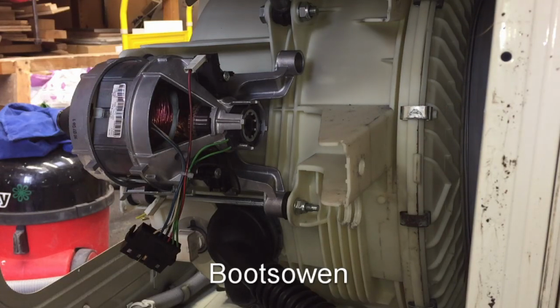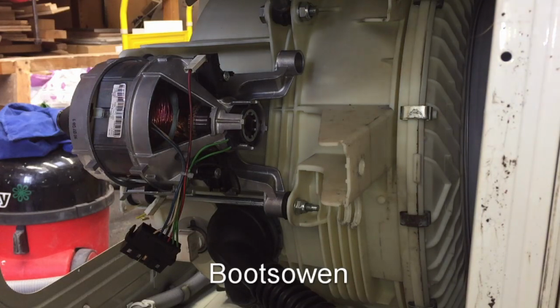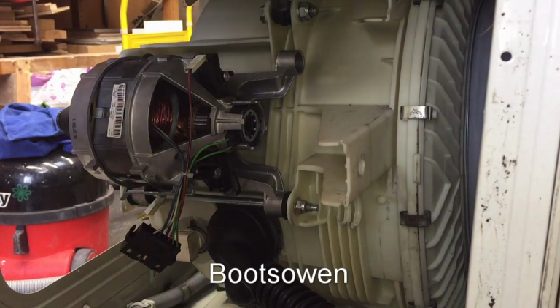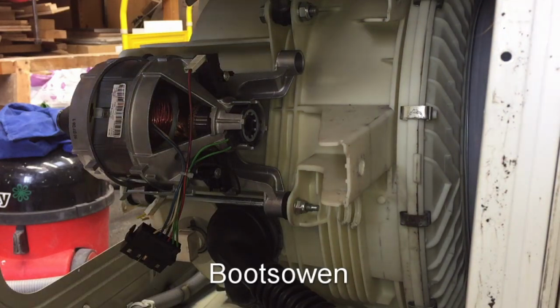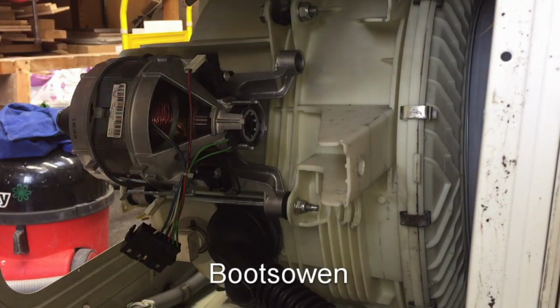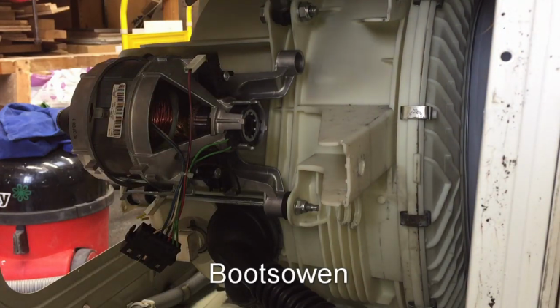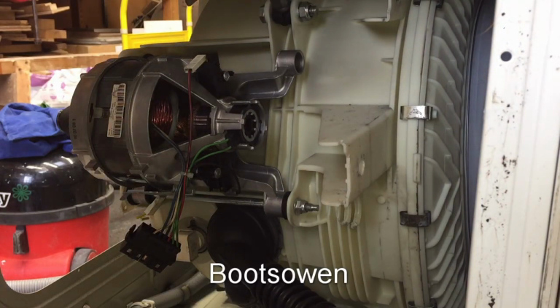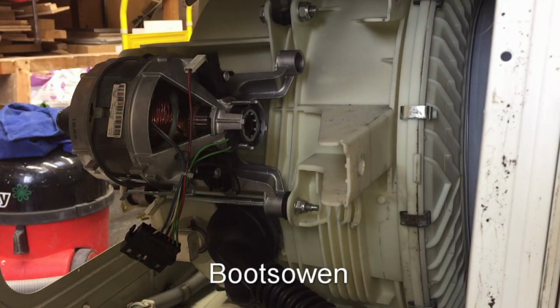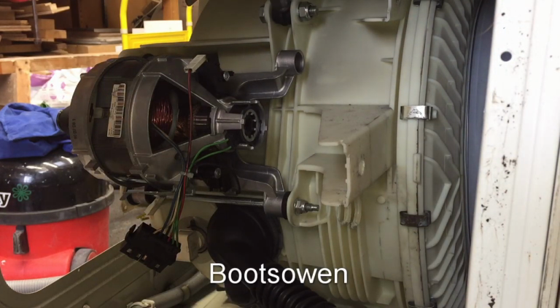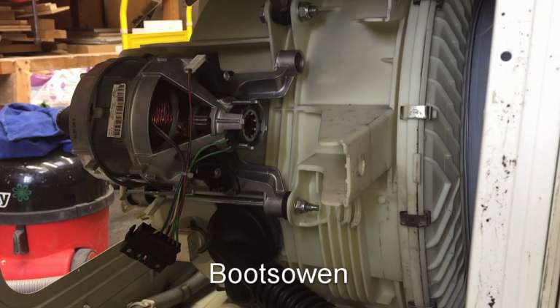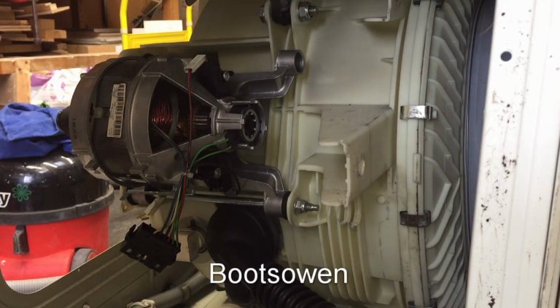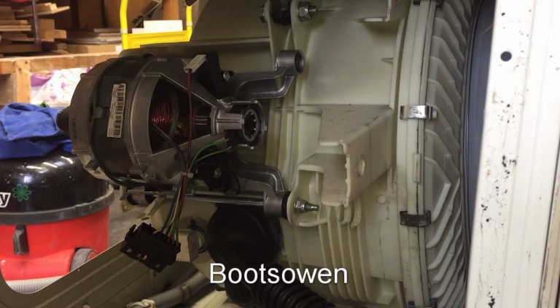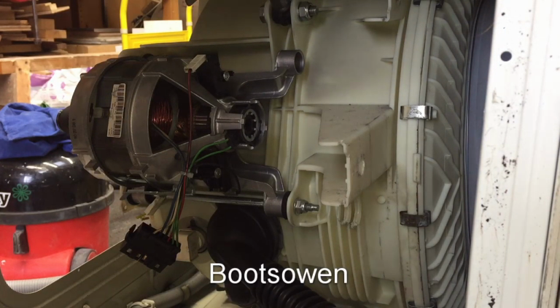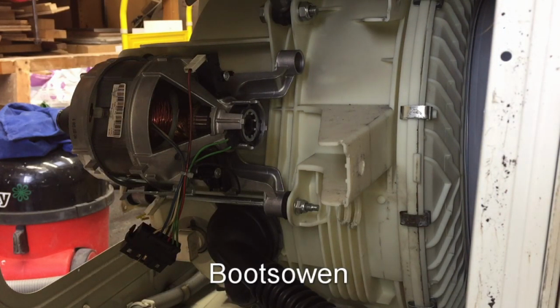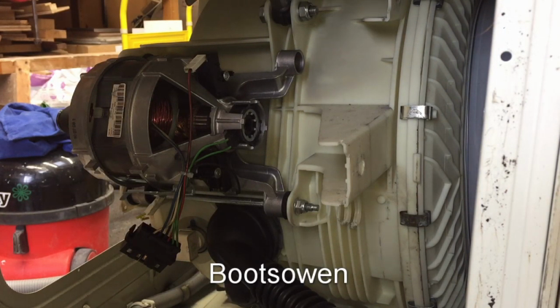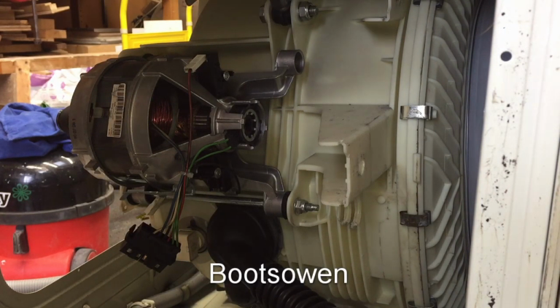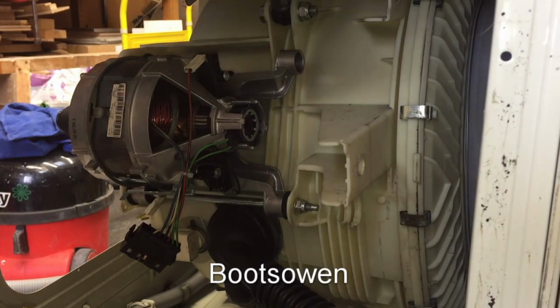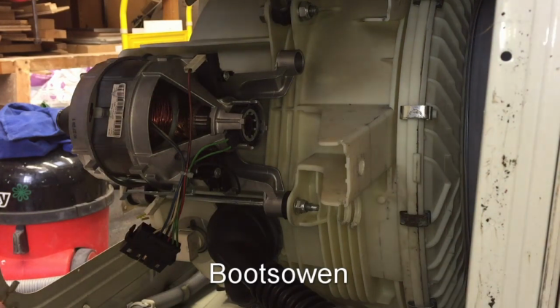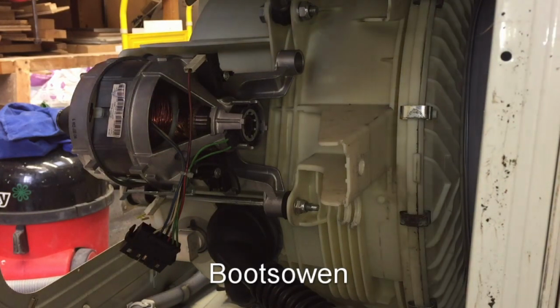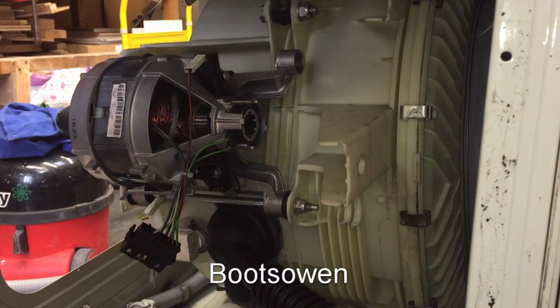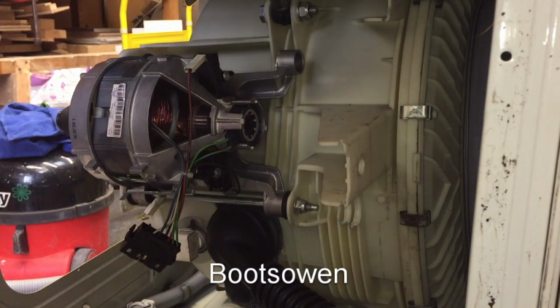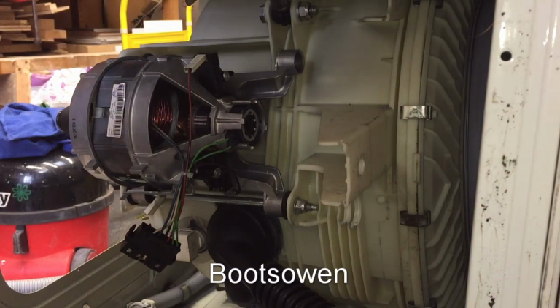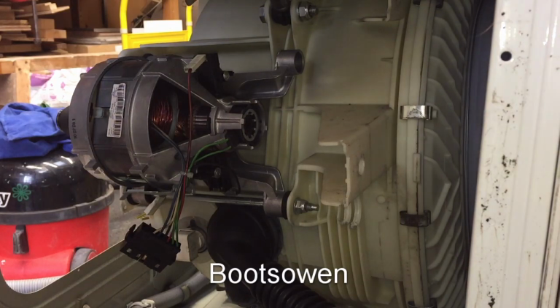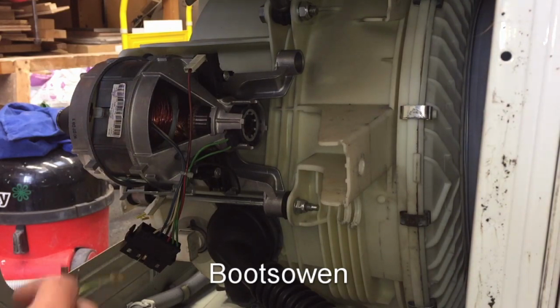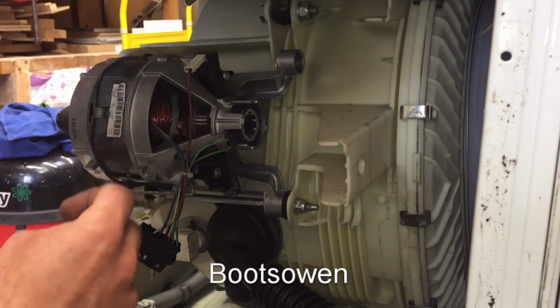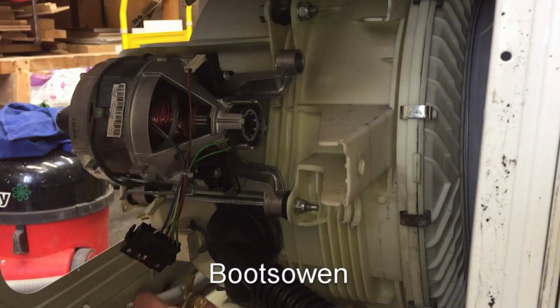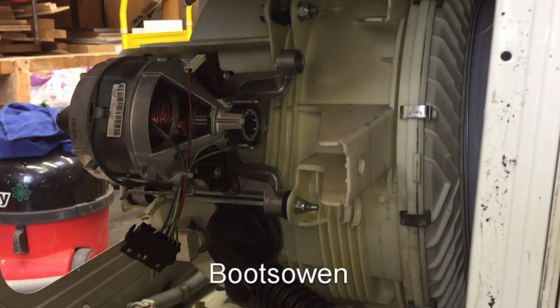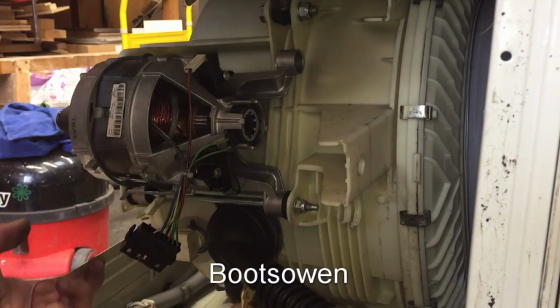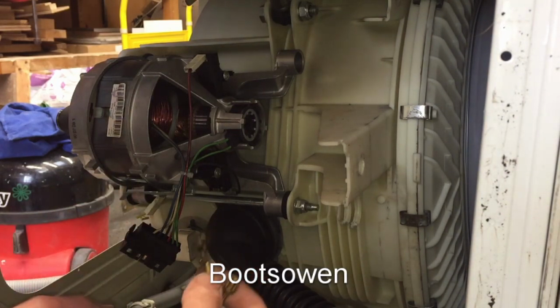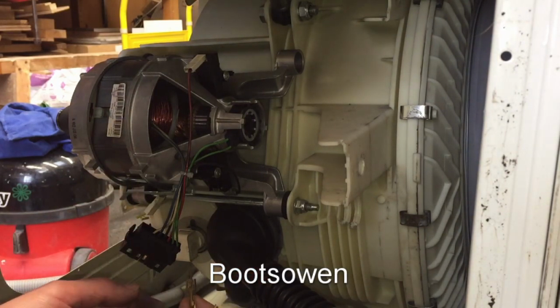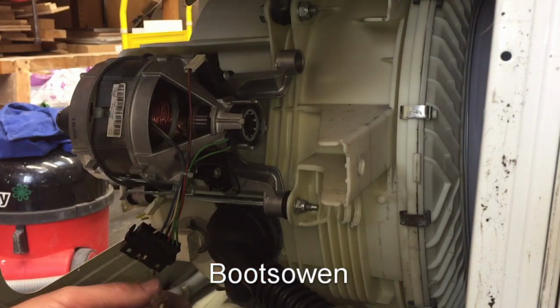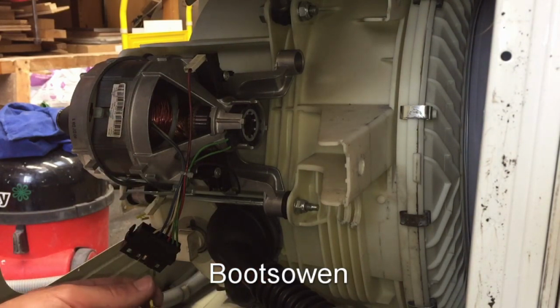Hey there, it's Boots Owen here. This is a Fagor washing machine that I've decided I'm not going to fix, so I'm just going to wire it for destruction.